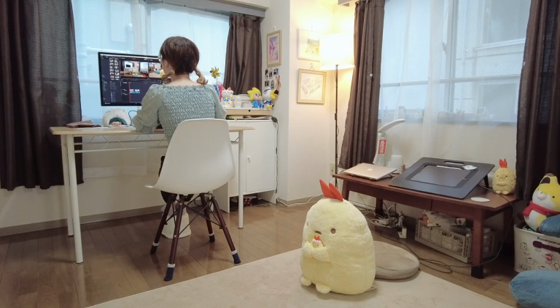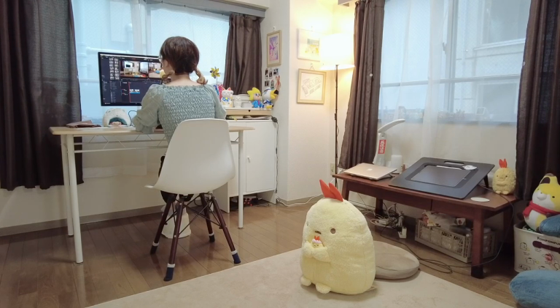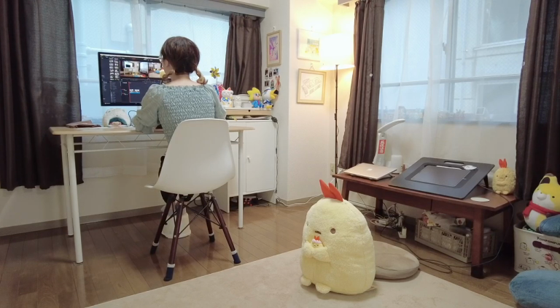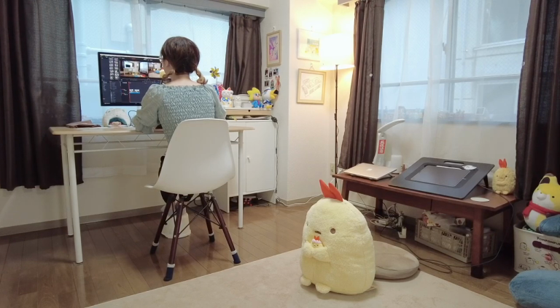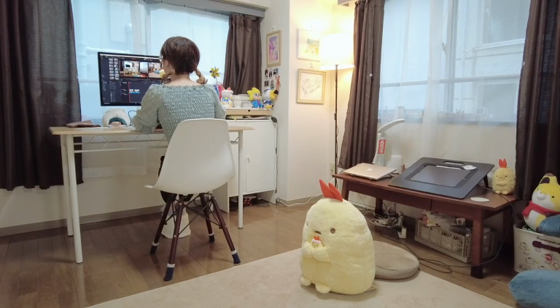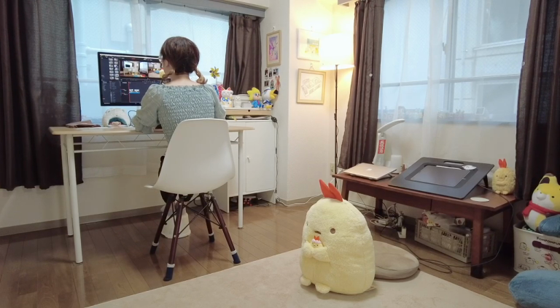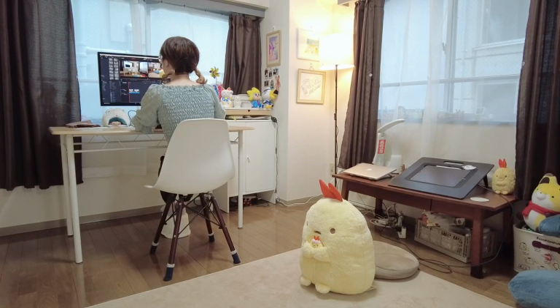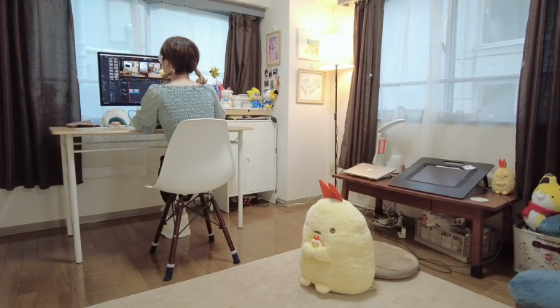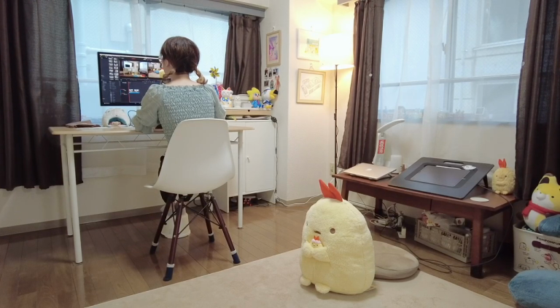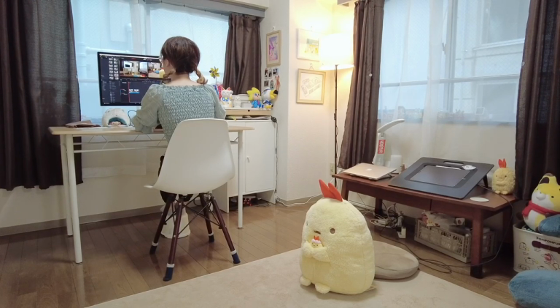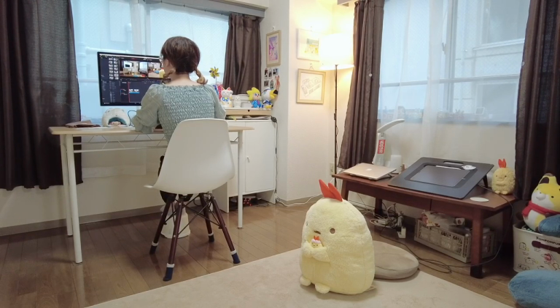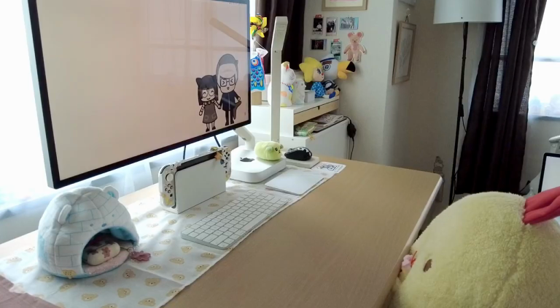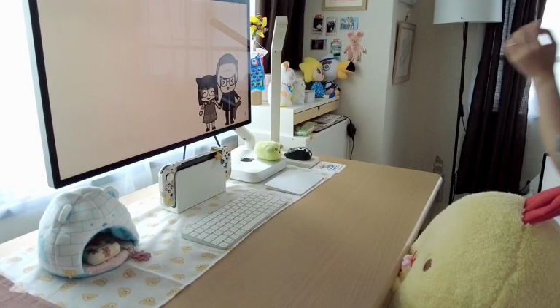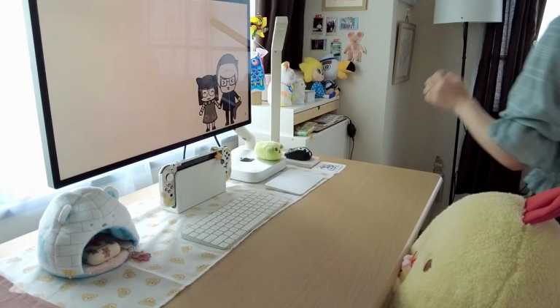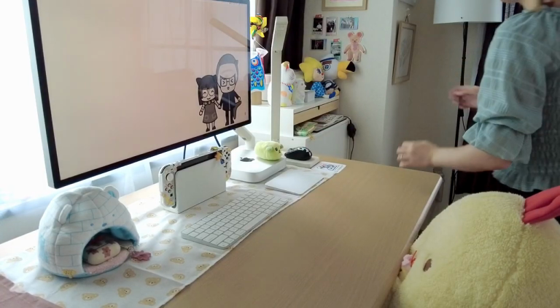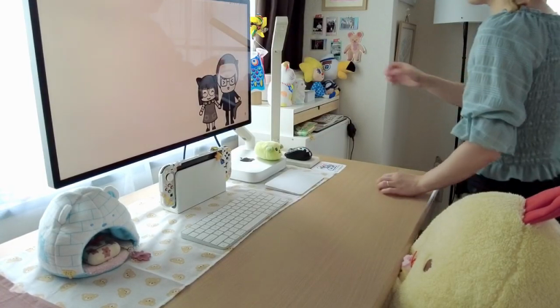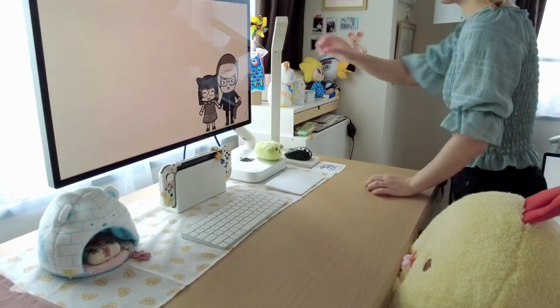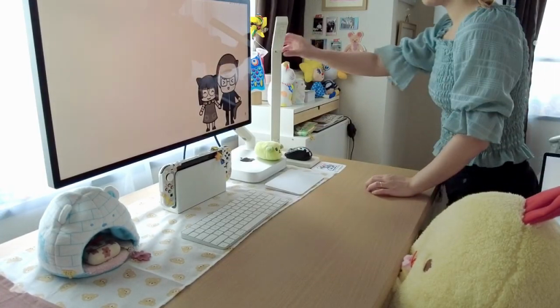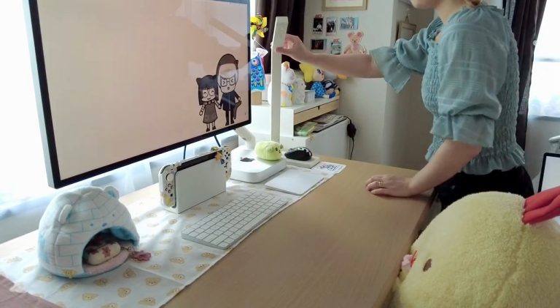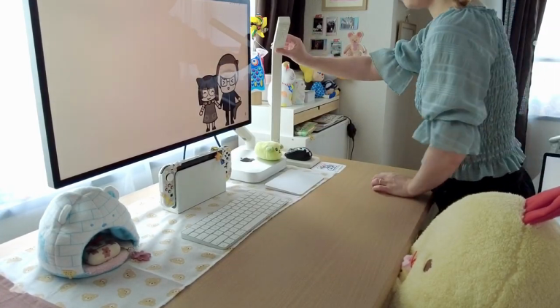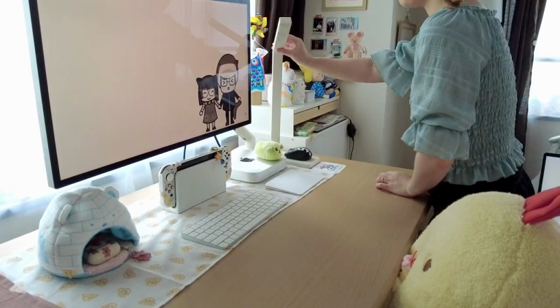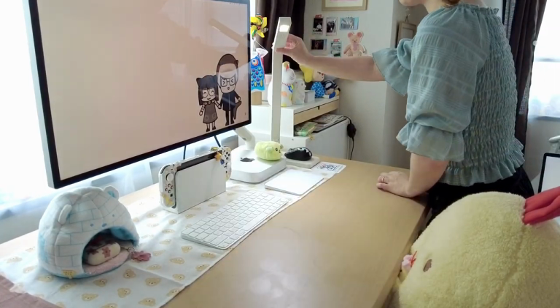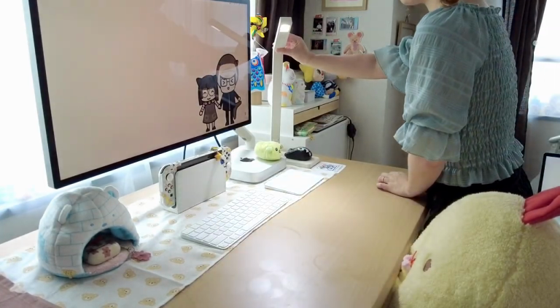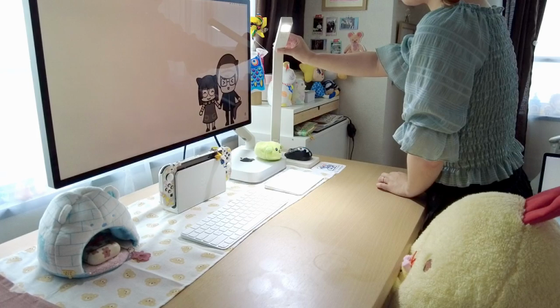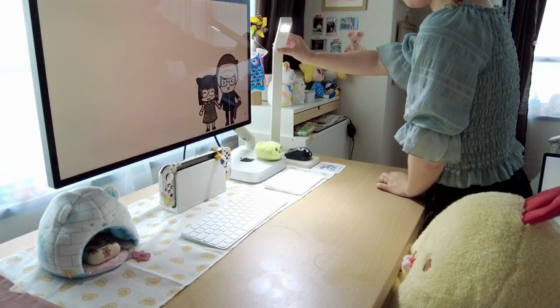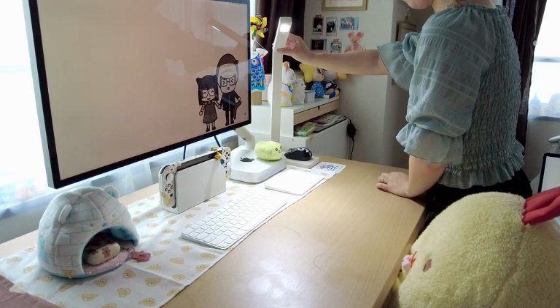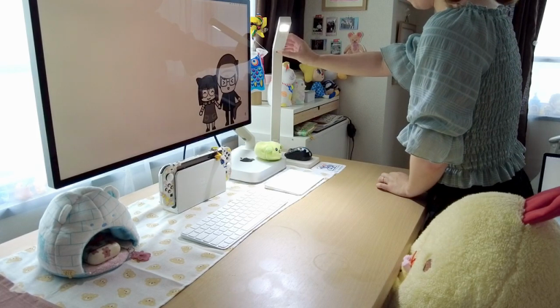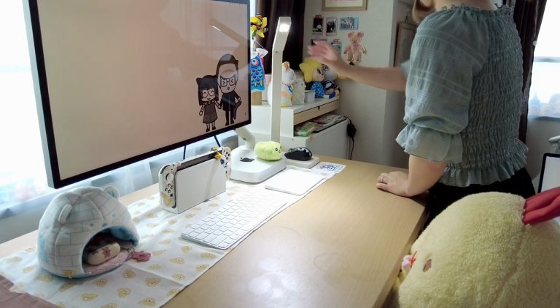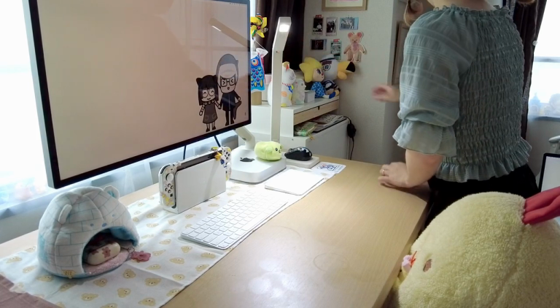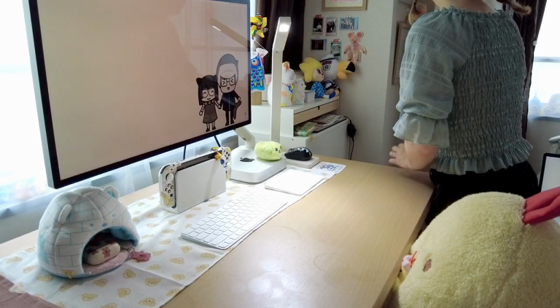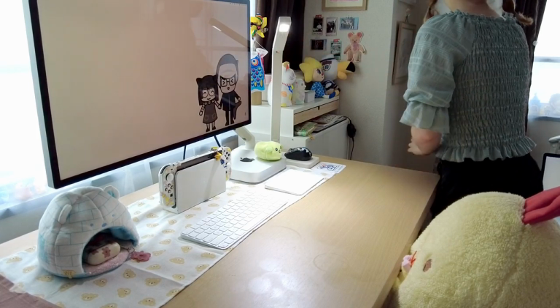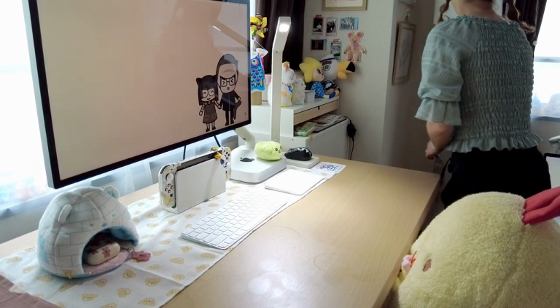My desk is reserved for mostly computer work and I have two more lamps for additional lighting.